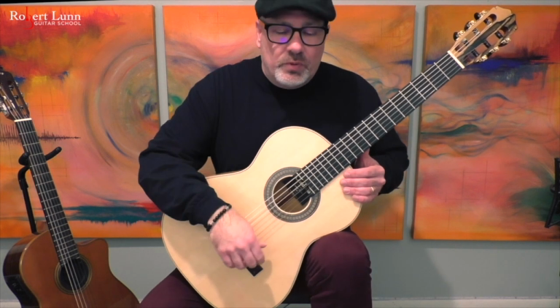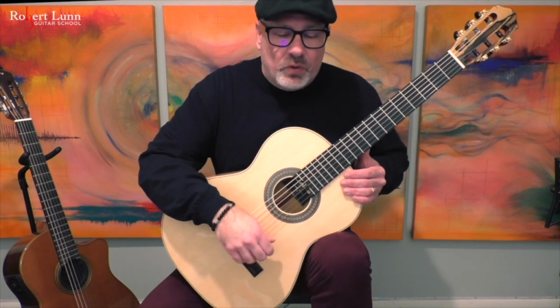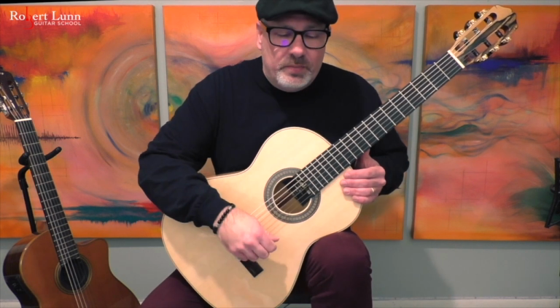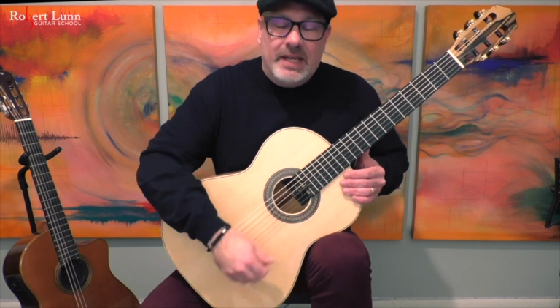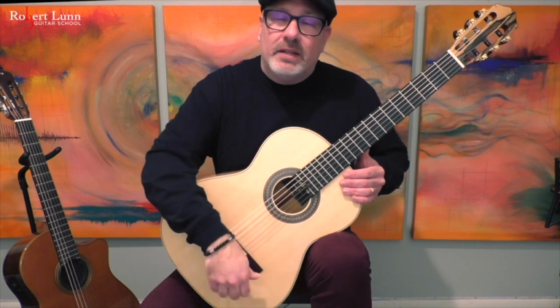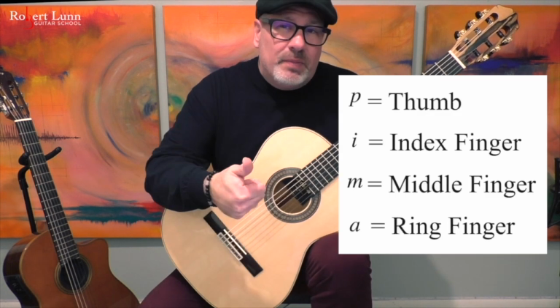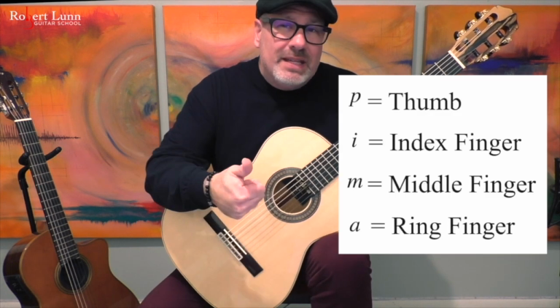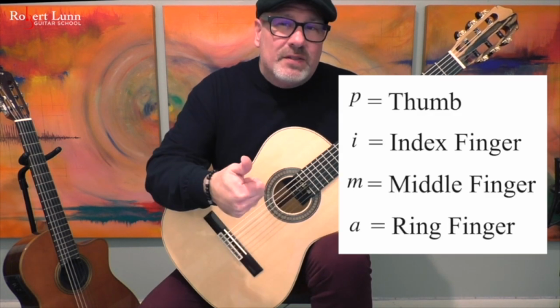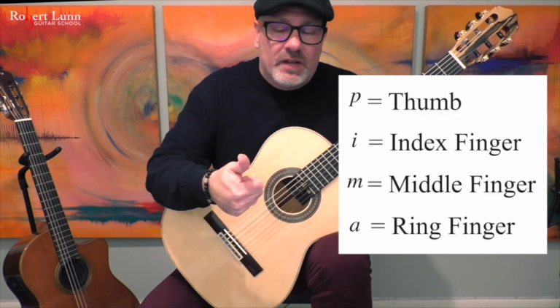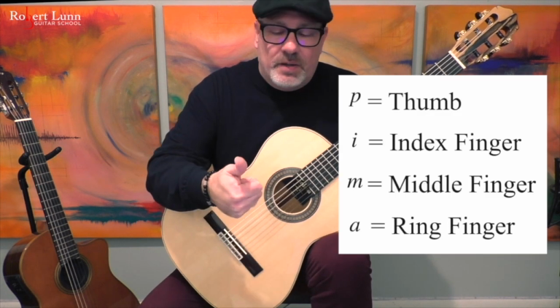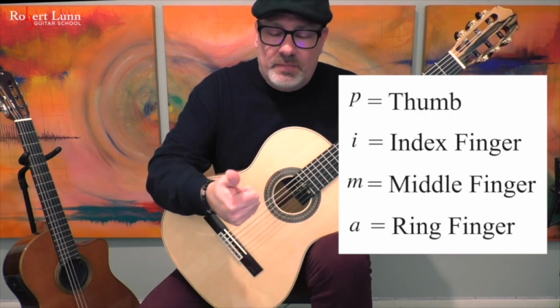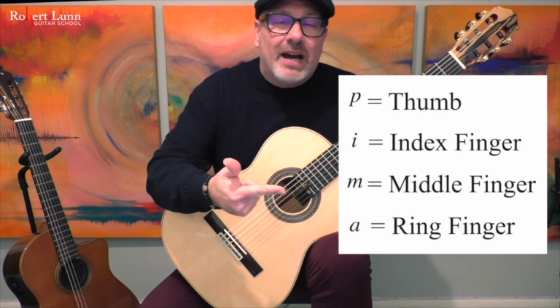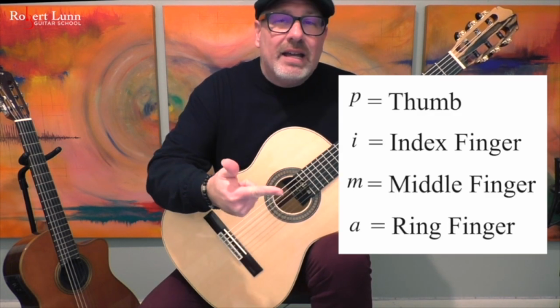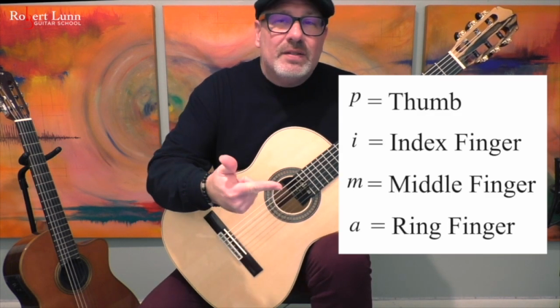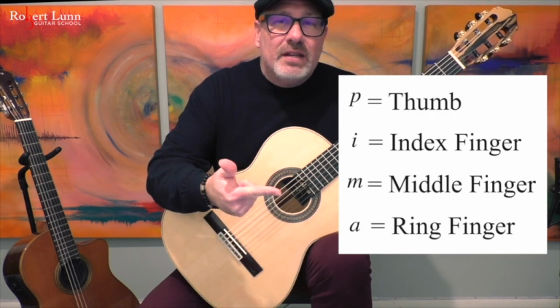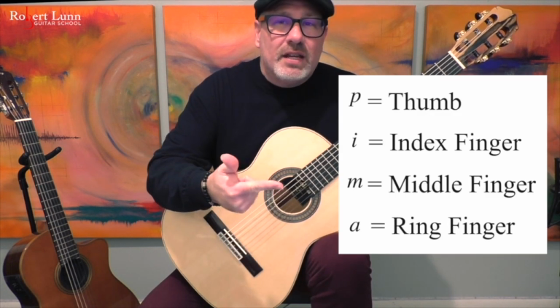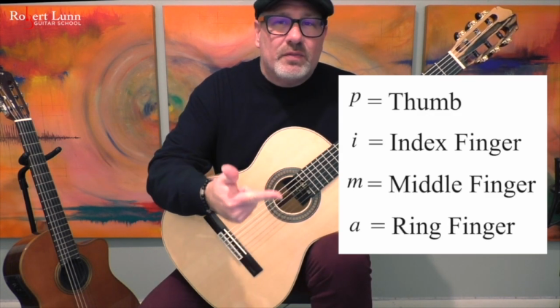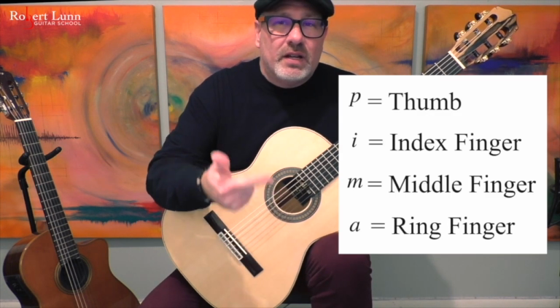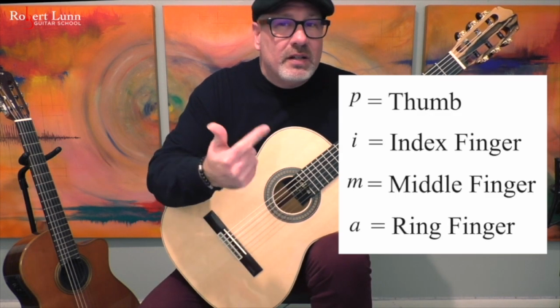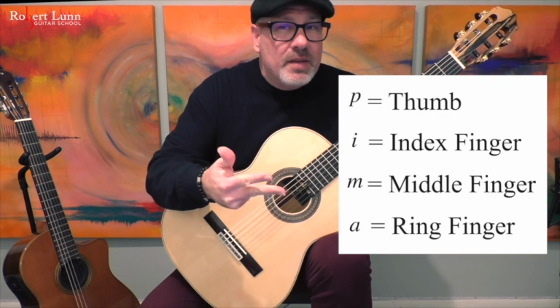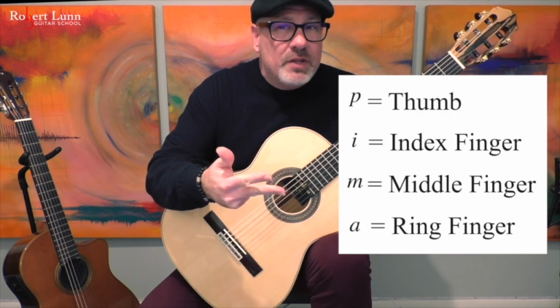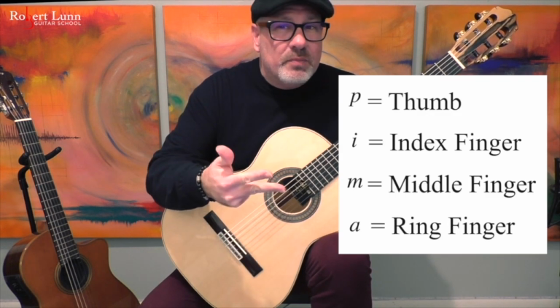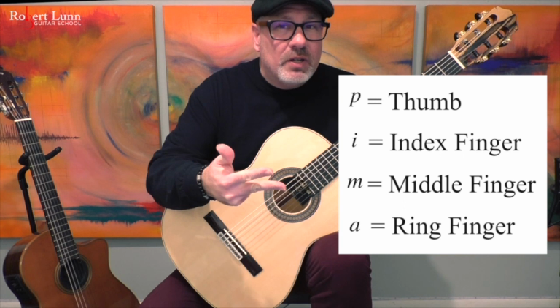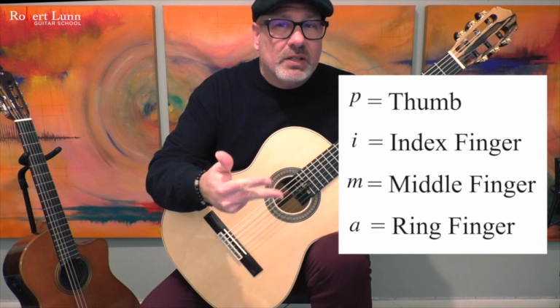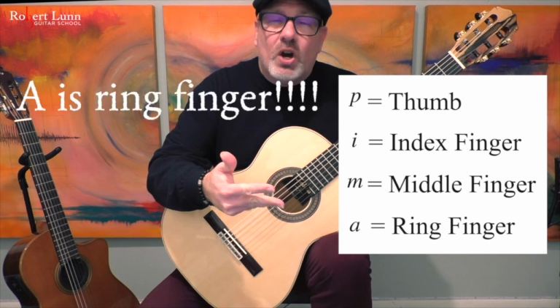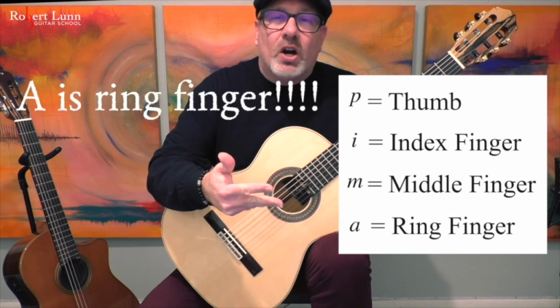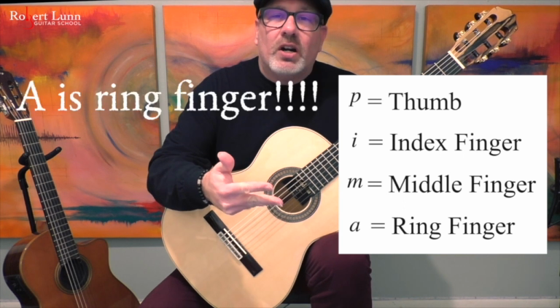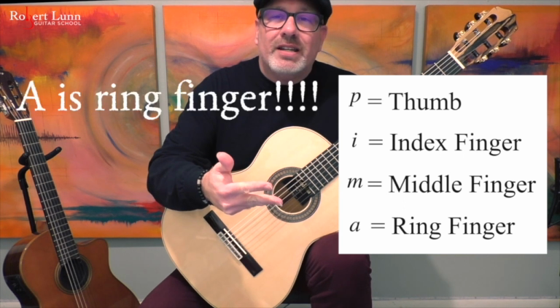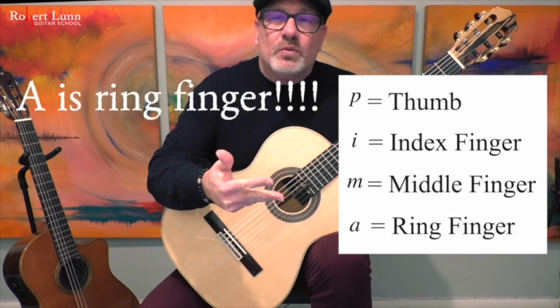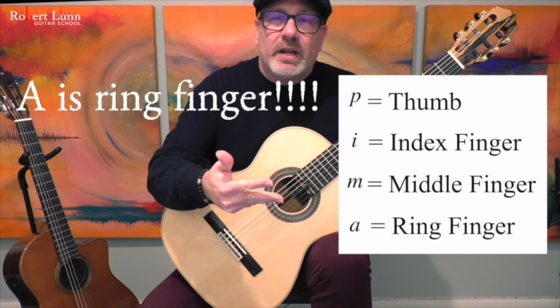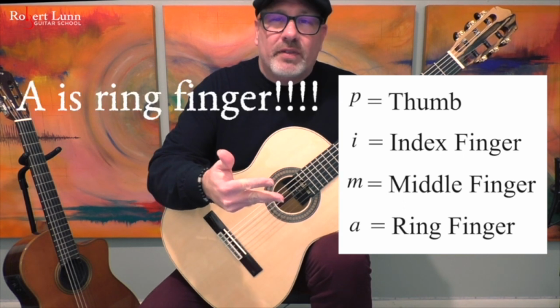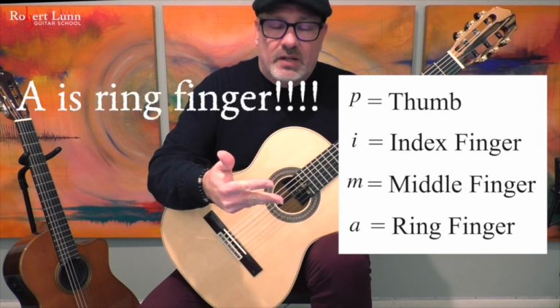Before we begin: P is thumb, I is index finger, M is middle, R is ring finger.